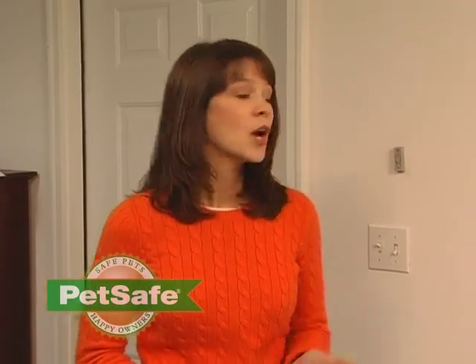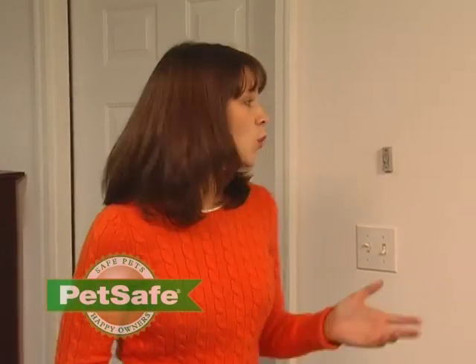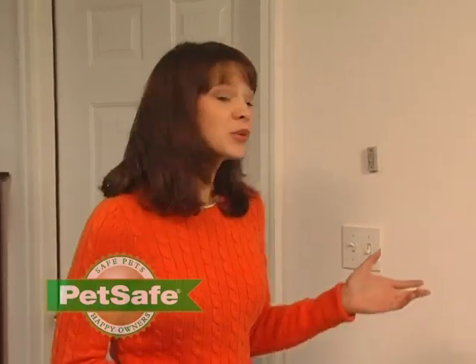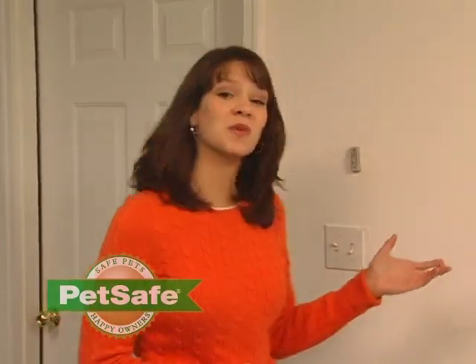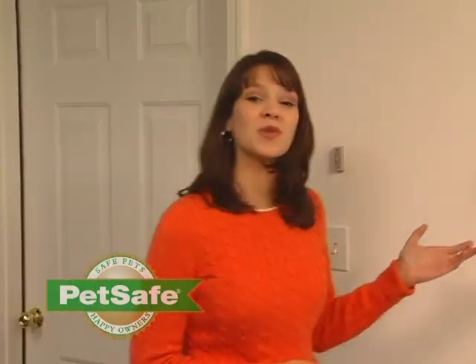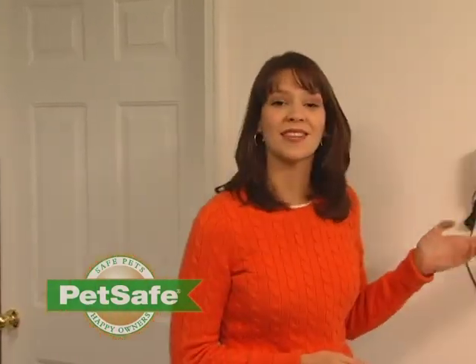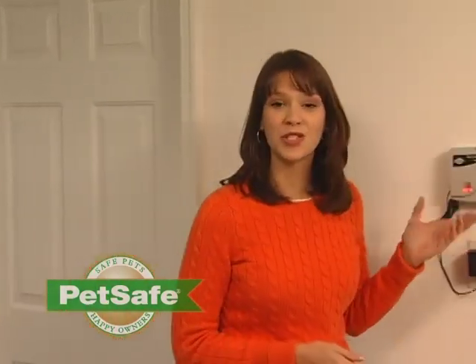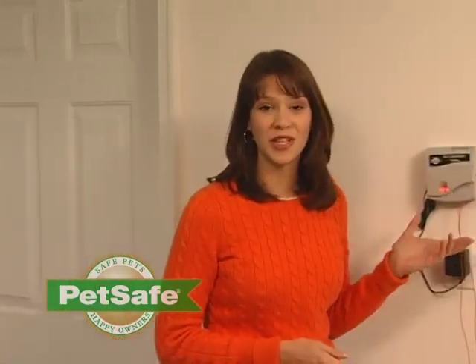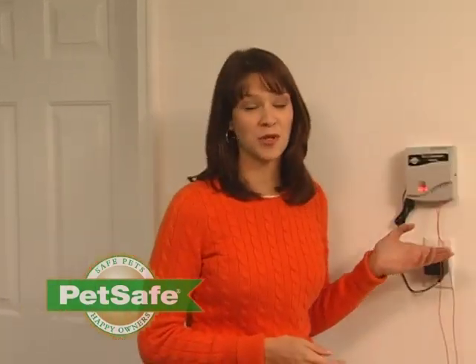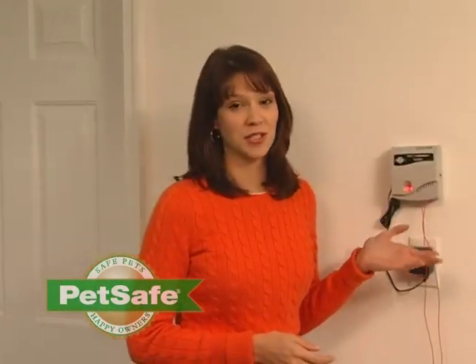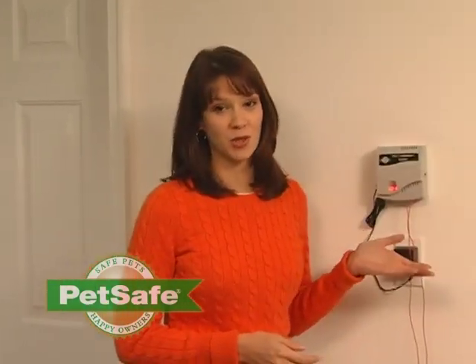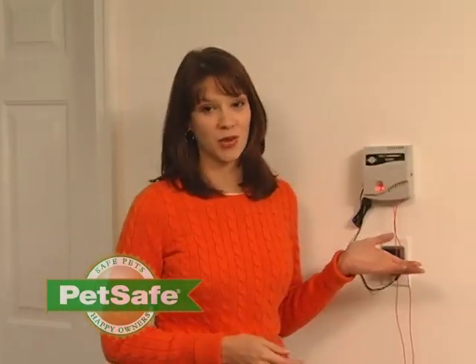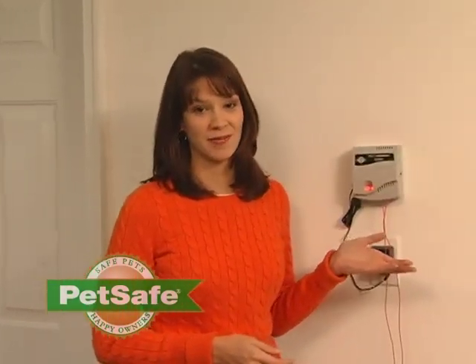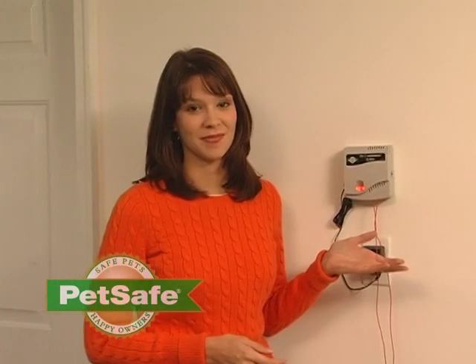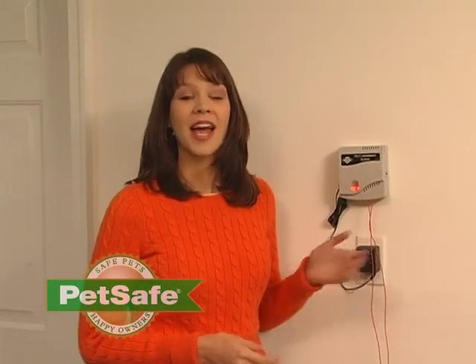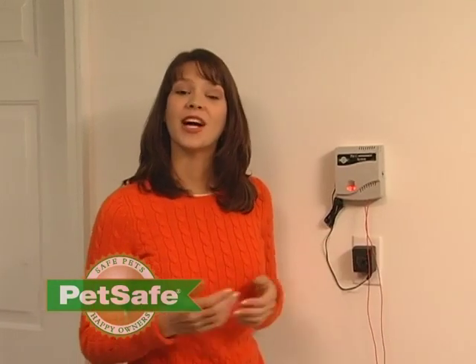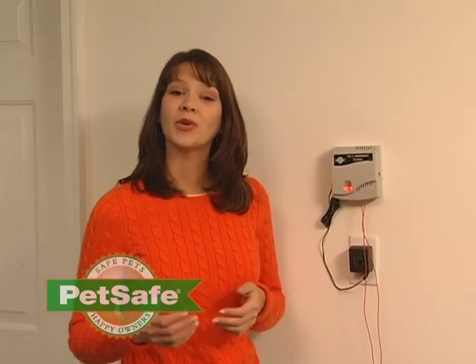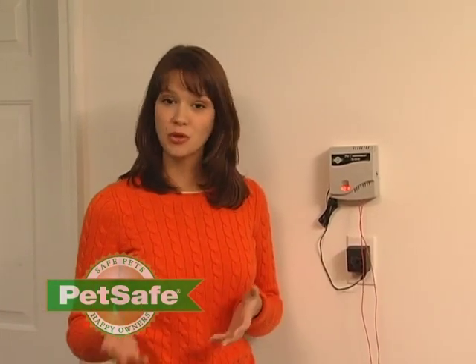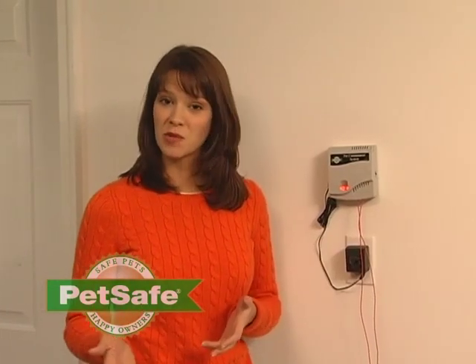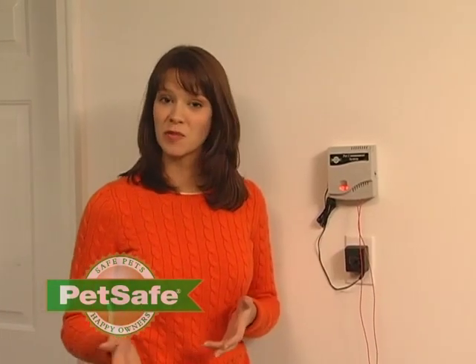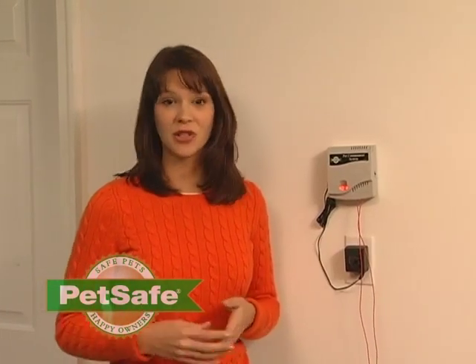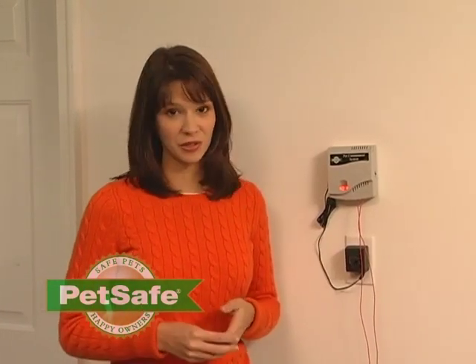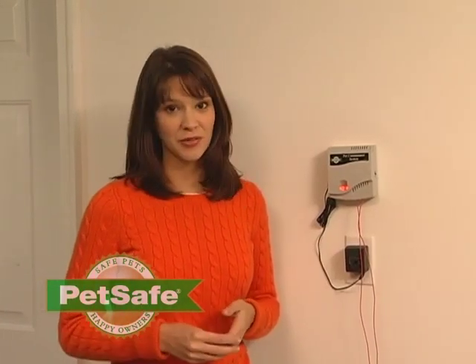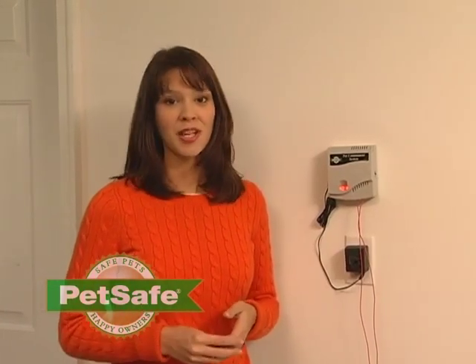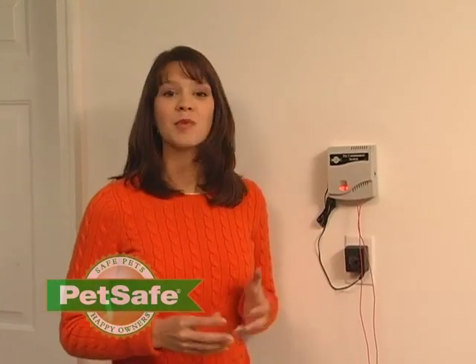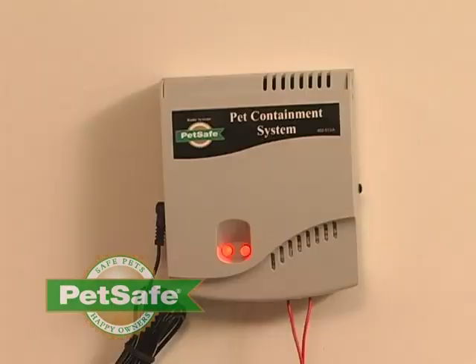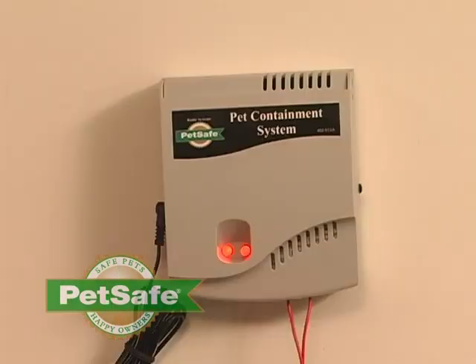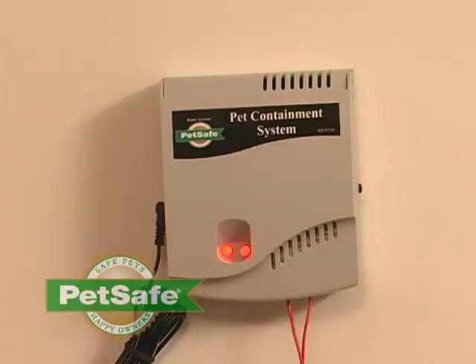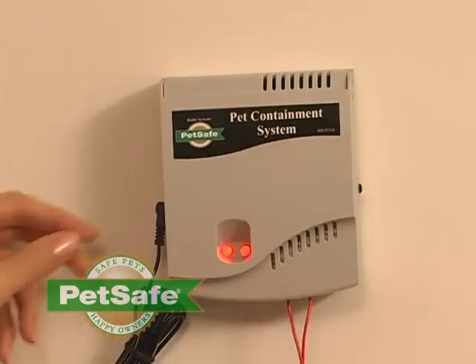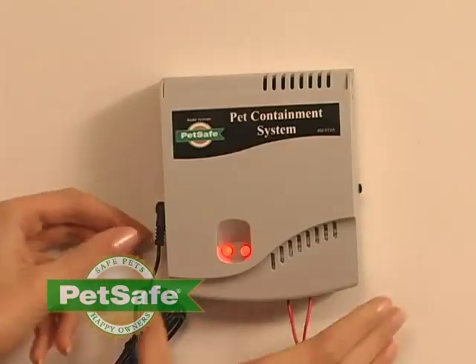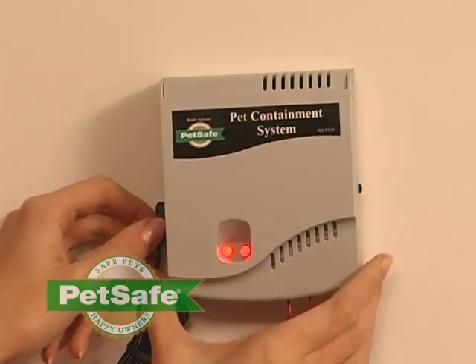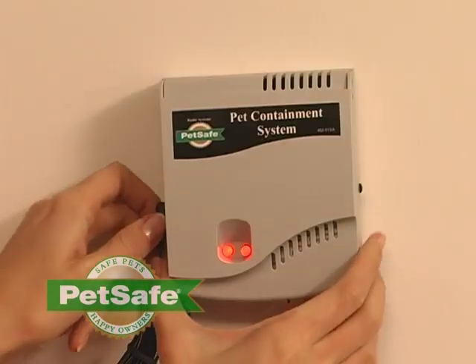We're going to be using this transmitter to demonstrate. Your transmitter may look a little different, but the loop test will still apply.